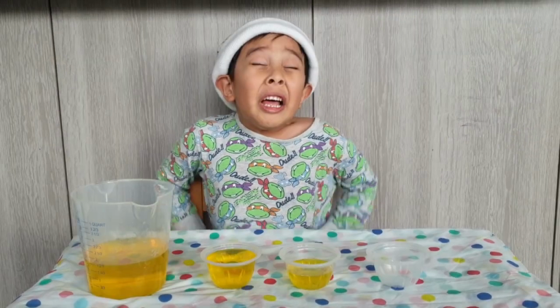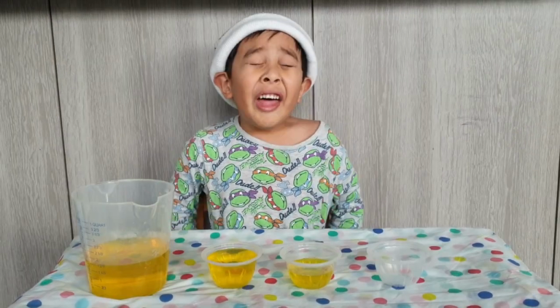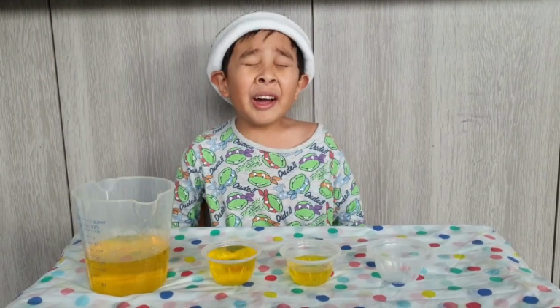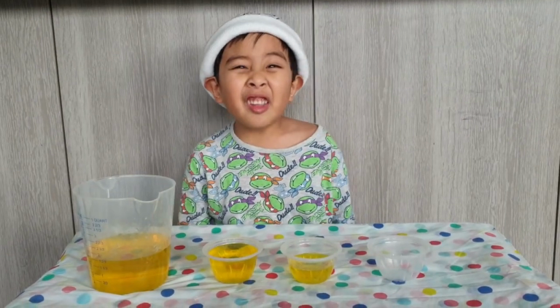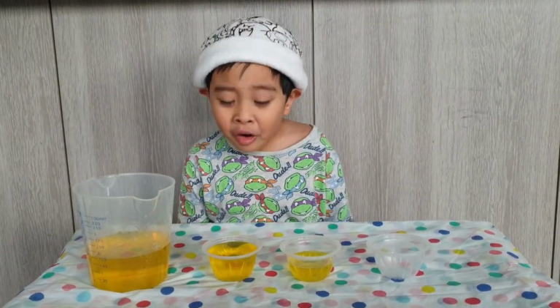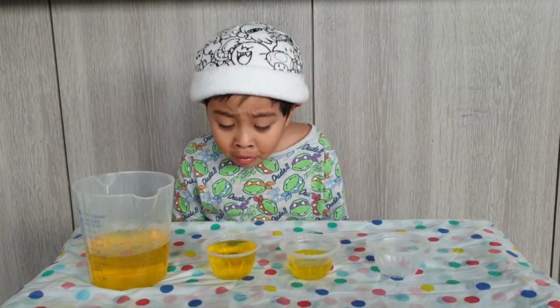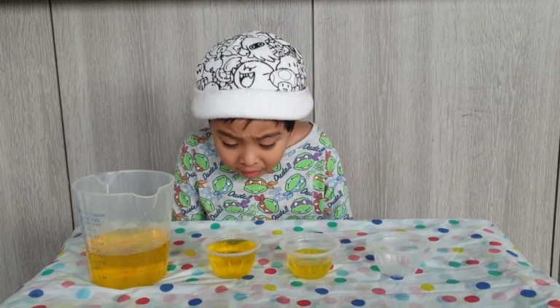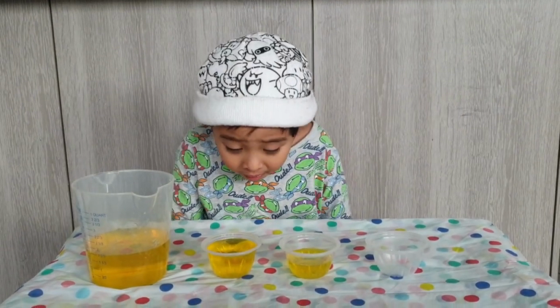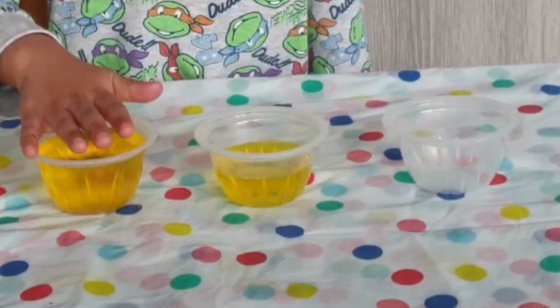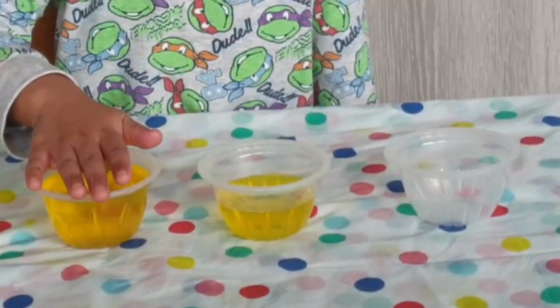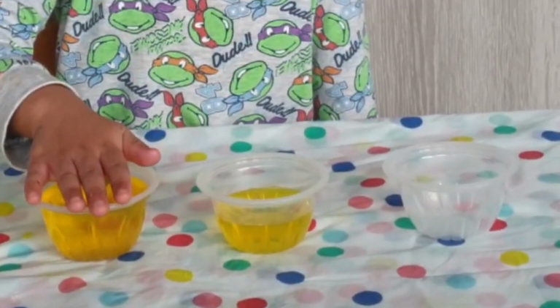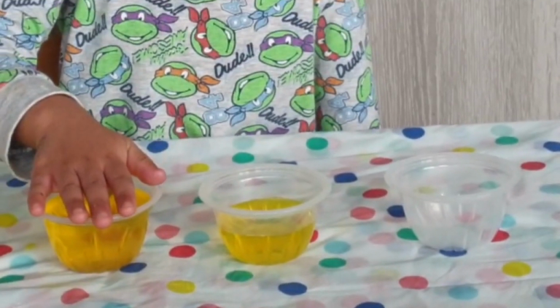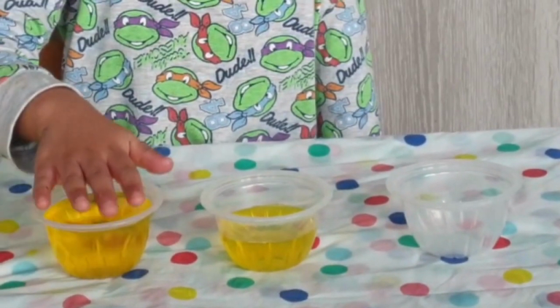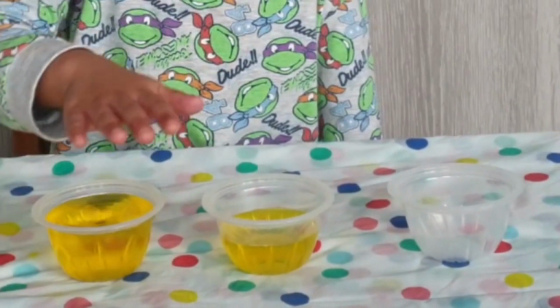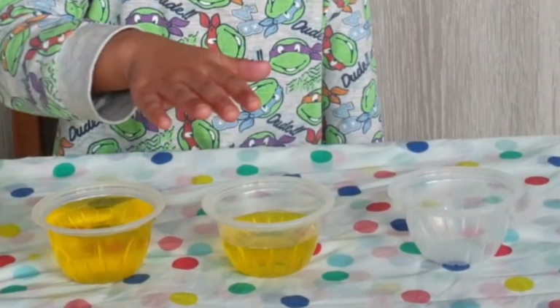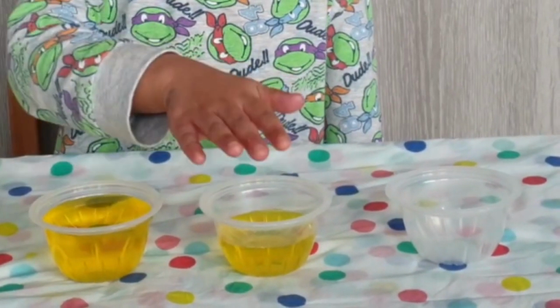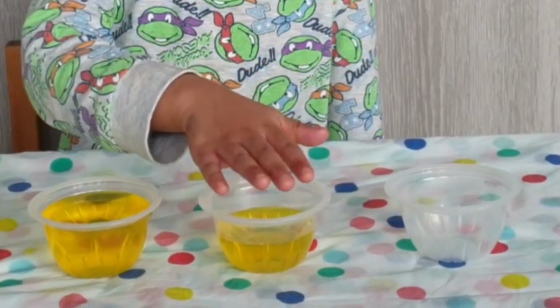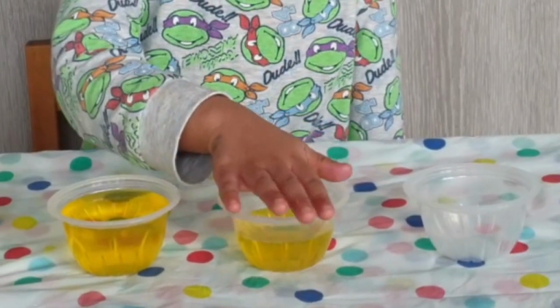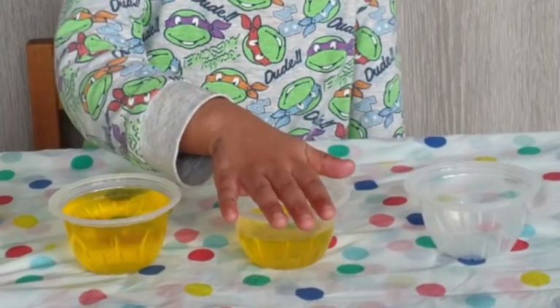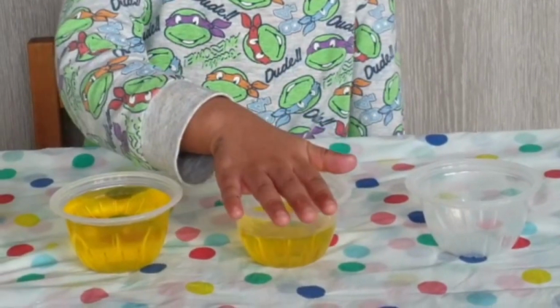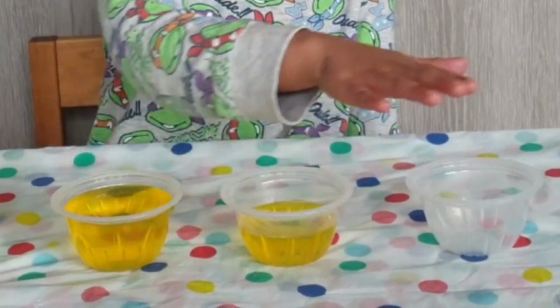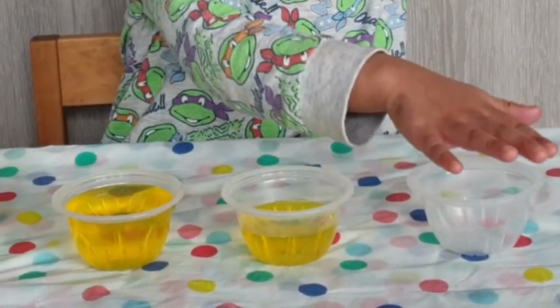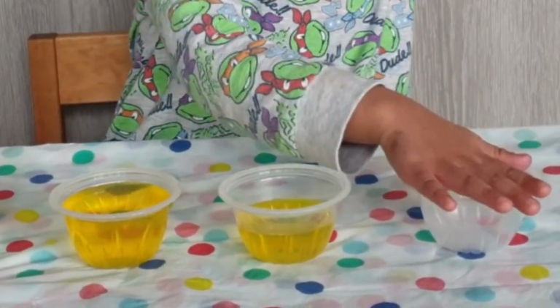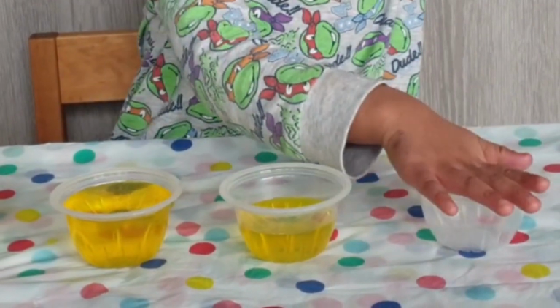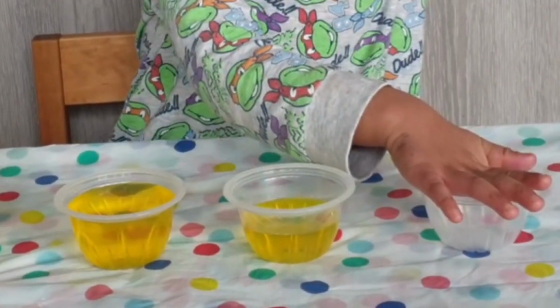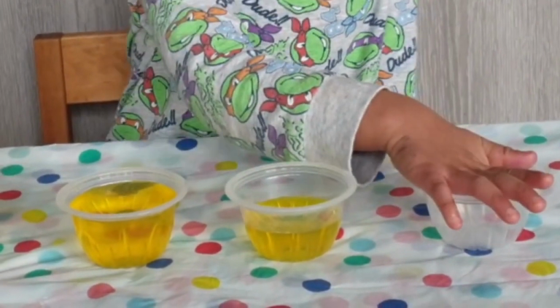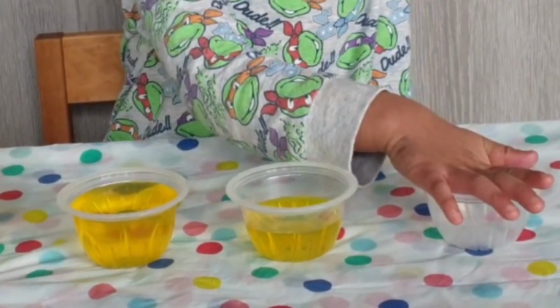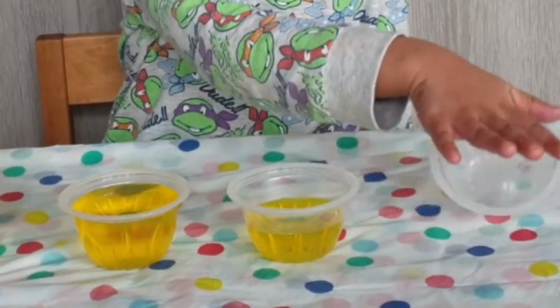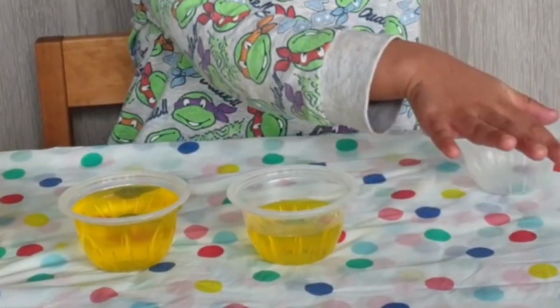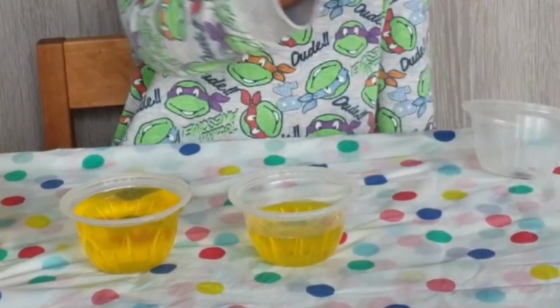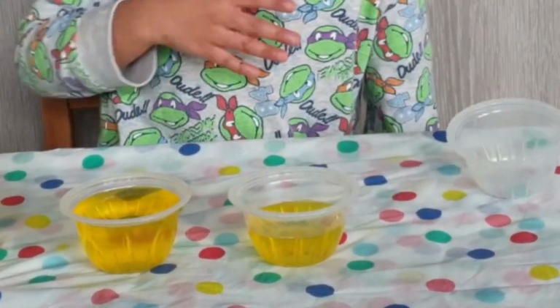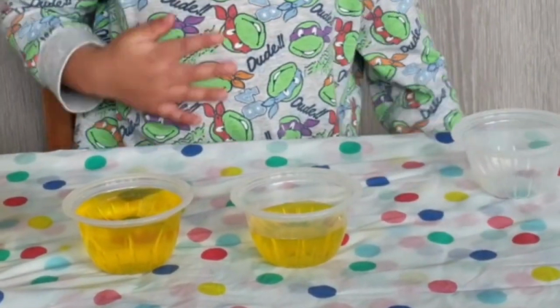Now you learned! This is Full, this is Half Full, and this is Empty.